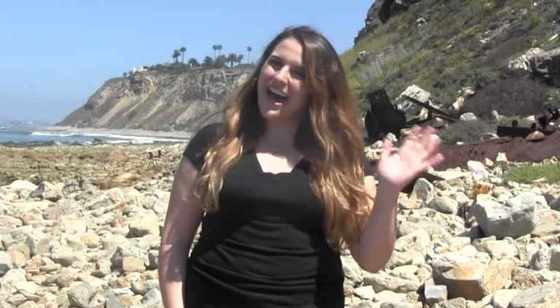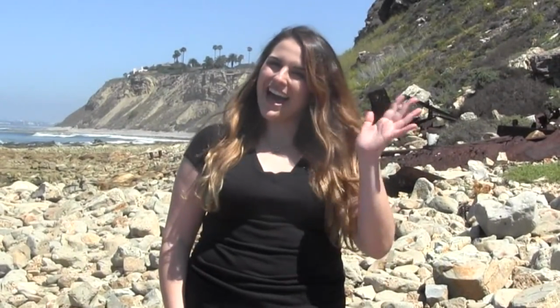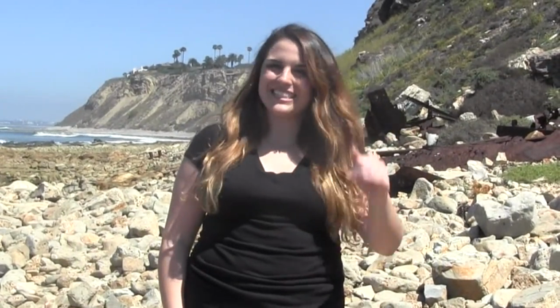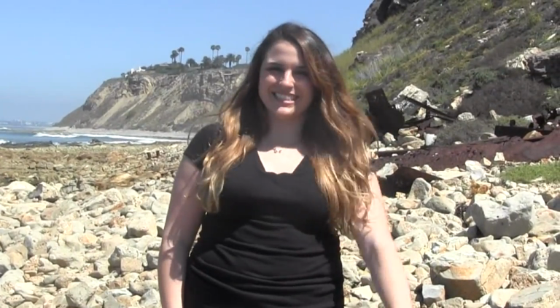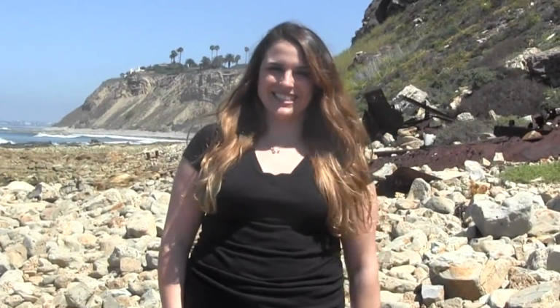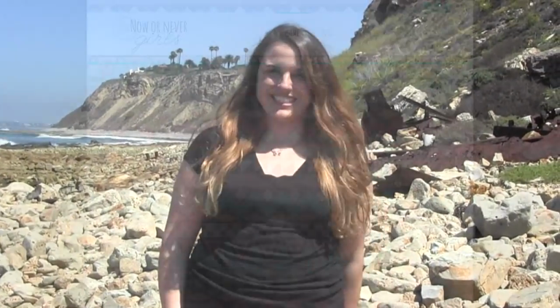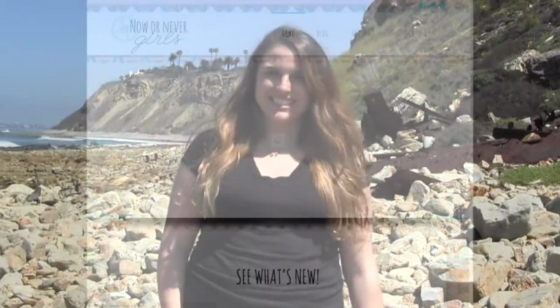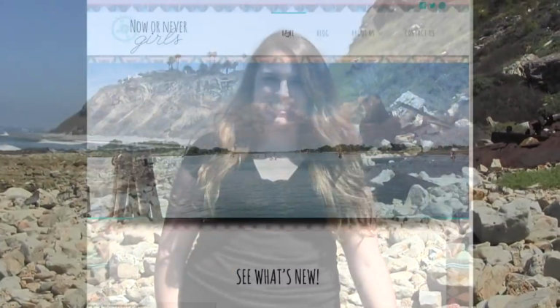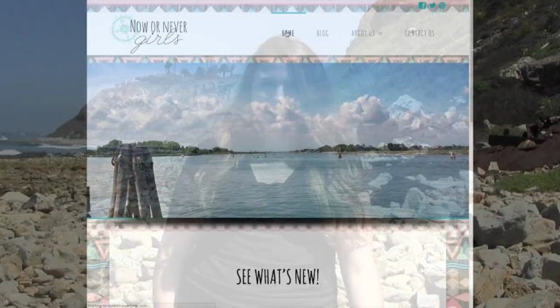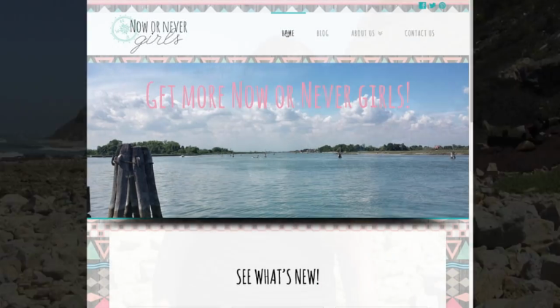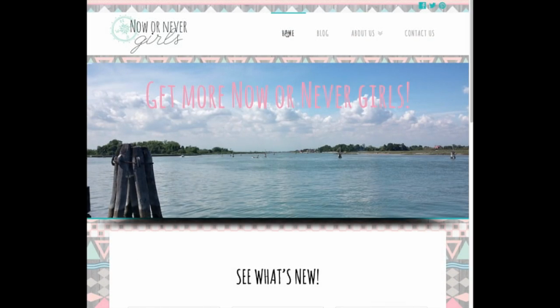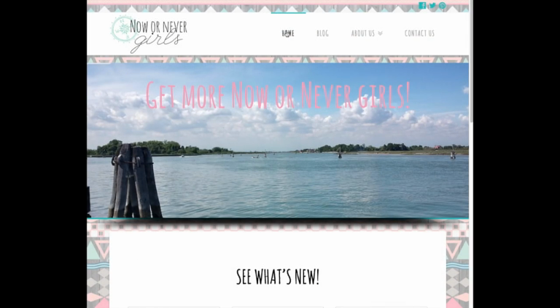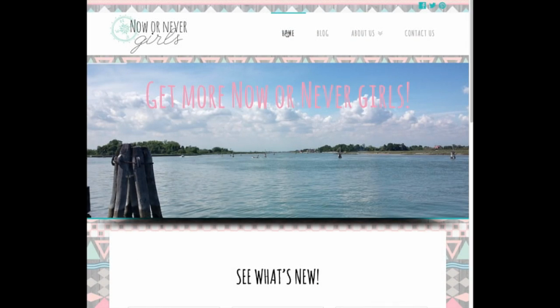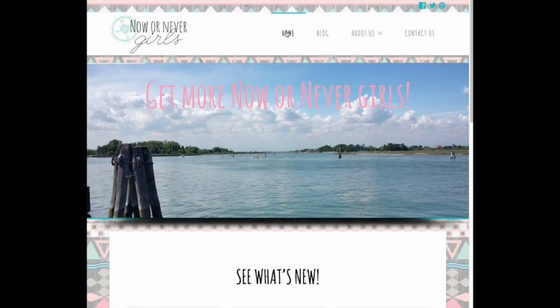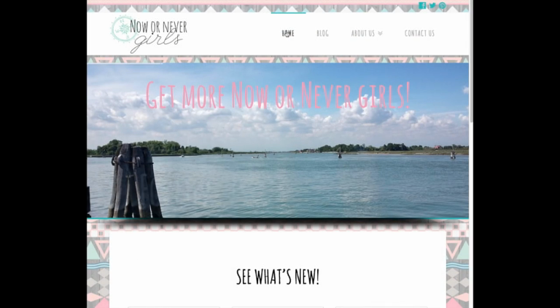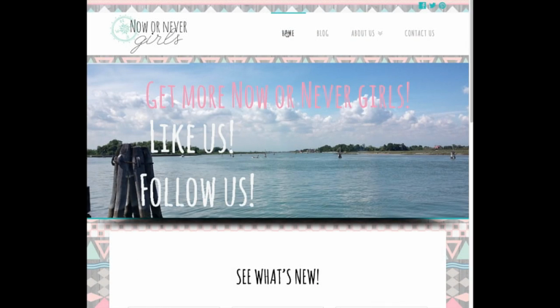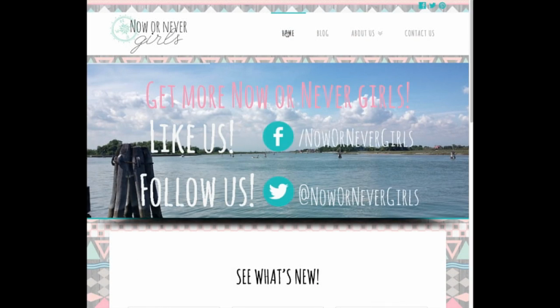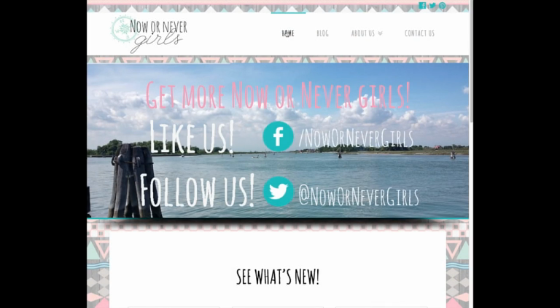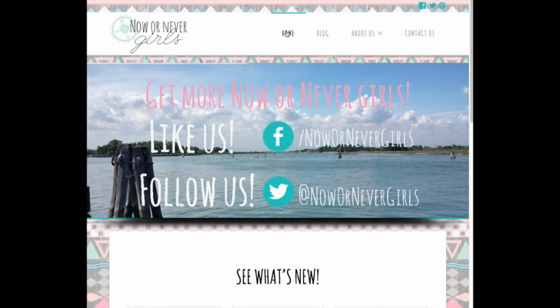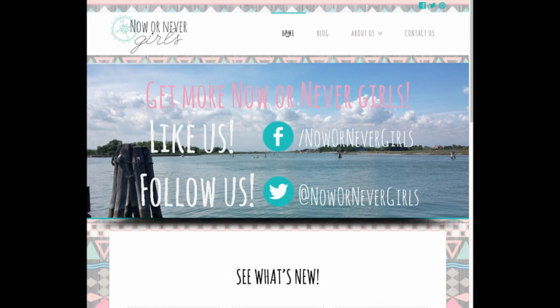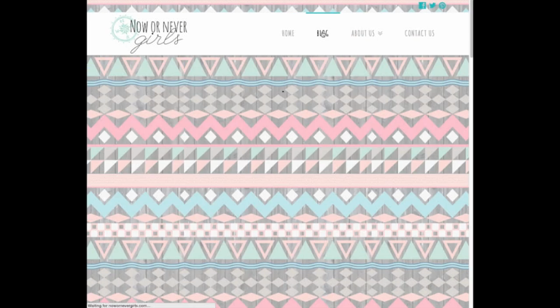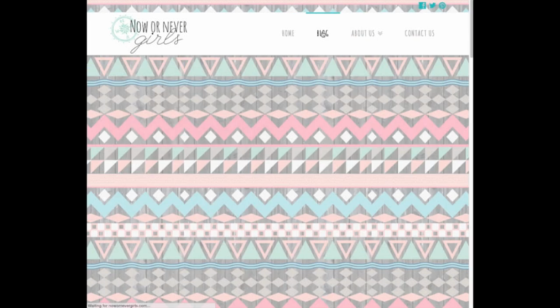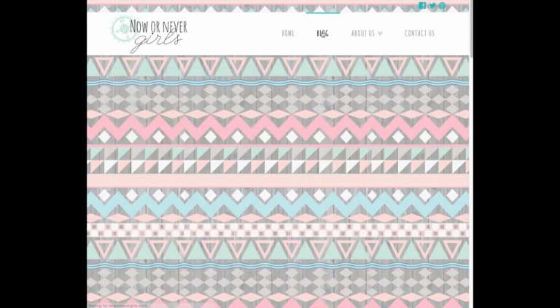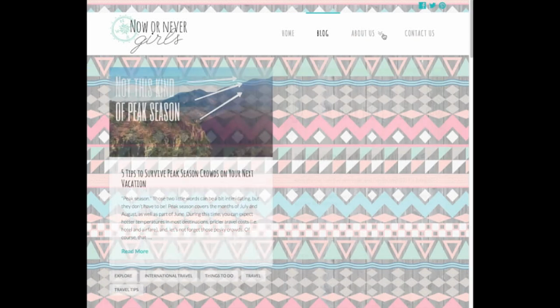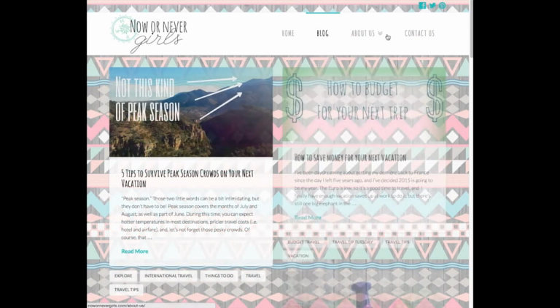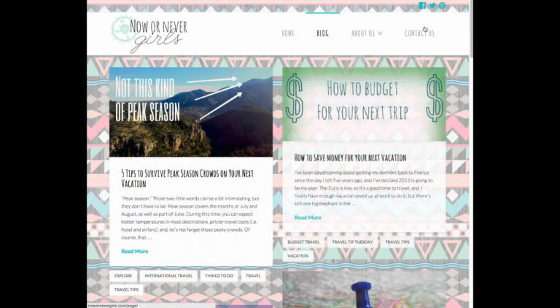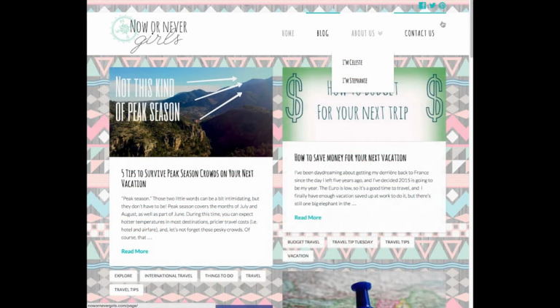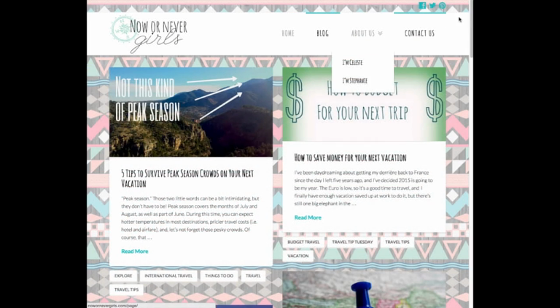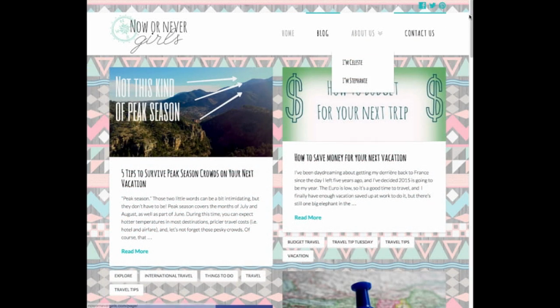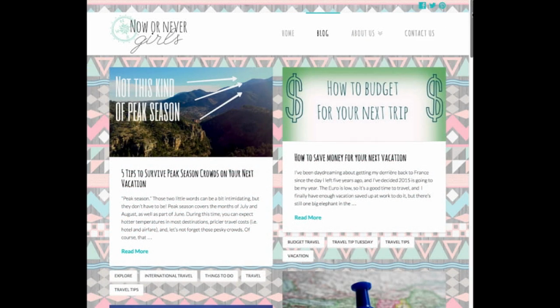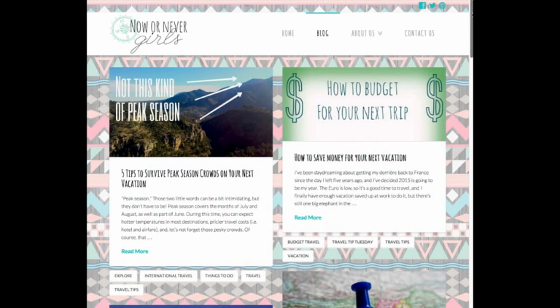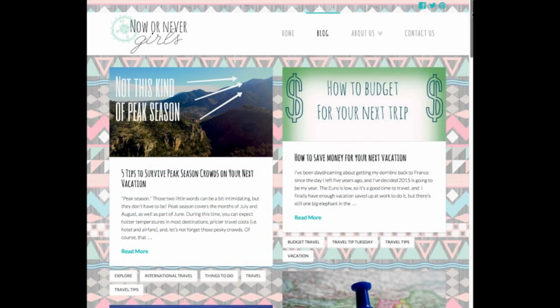Bye! Liked our video? Then you'll love our blog. Check us out at nowandevergirls.com.